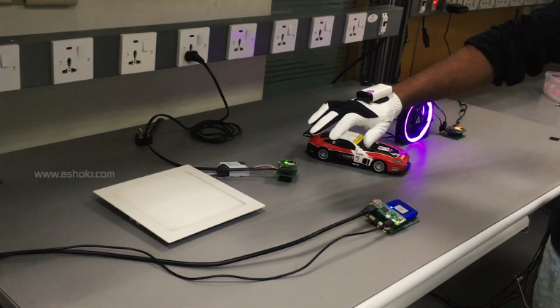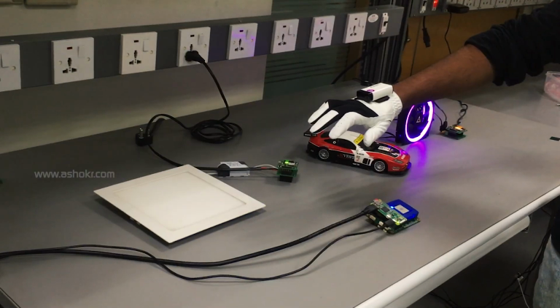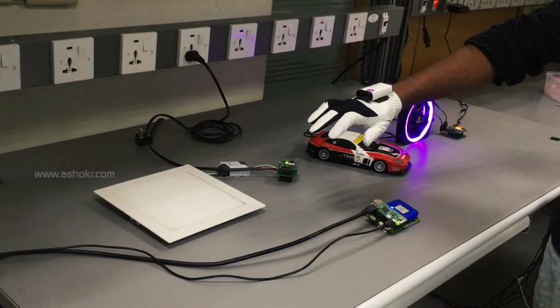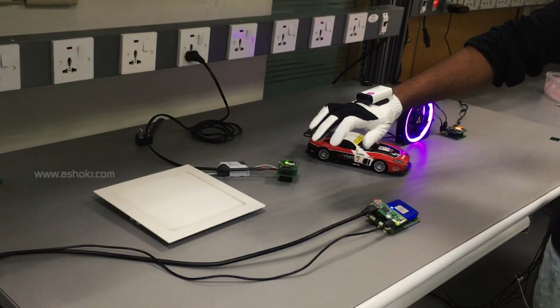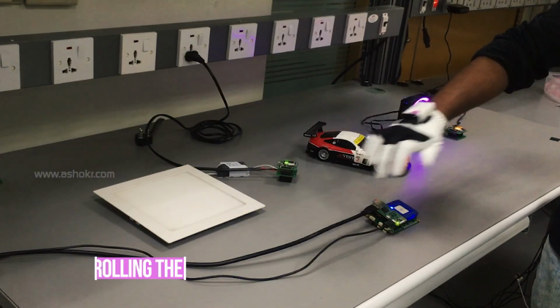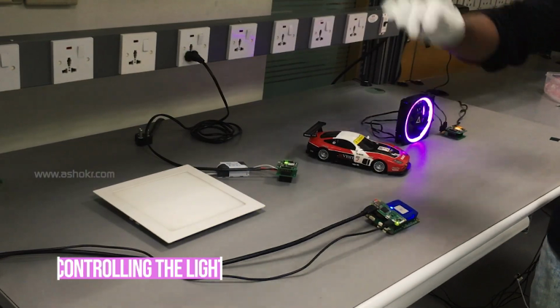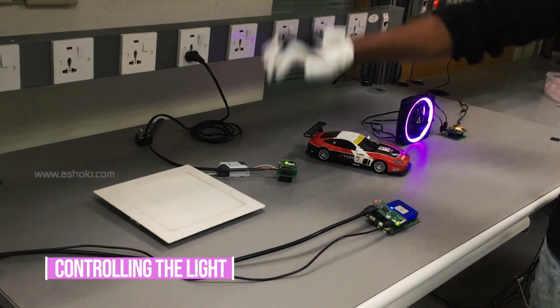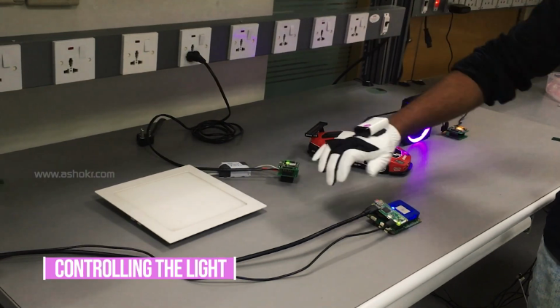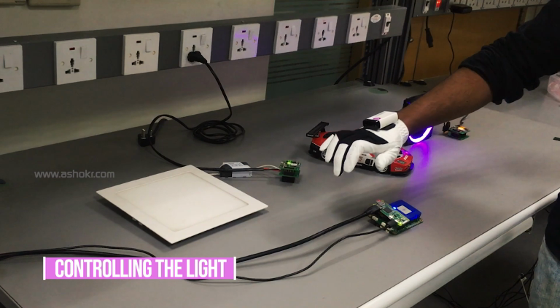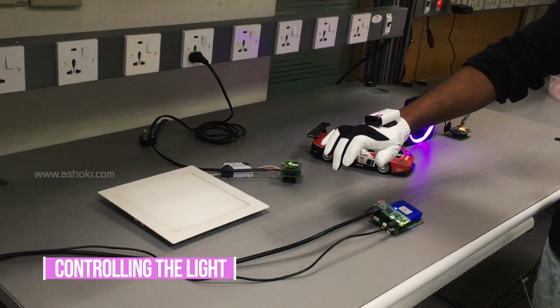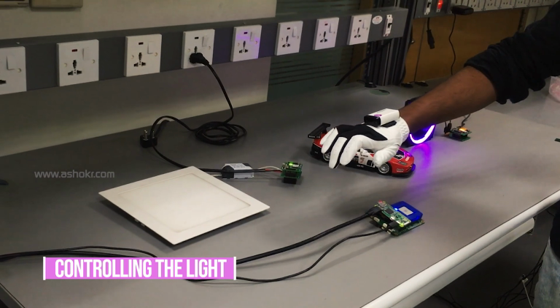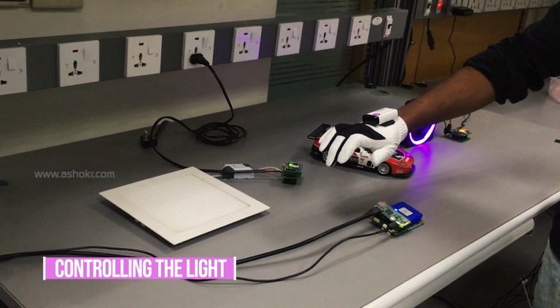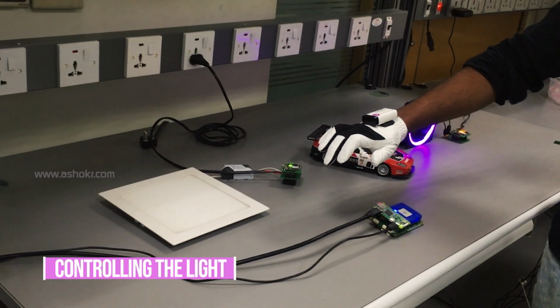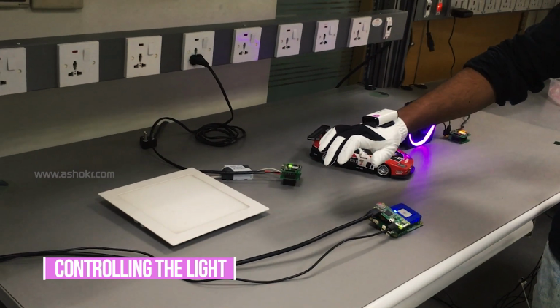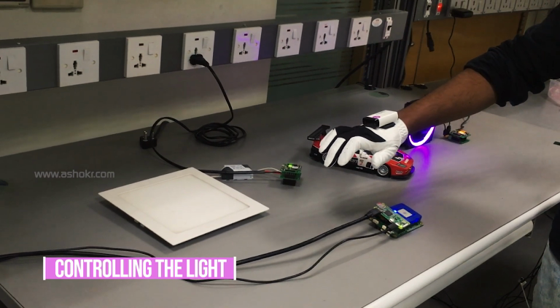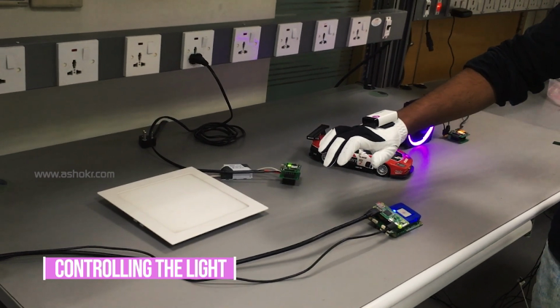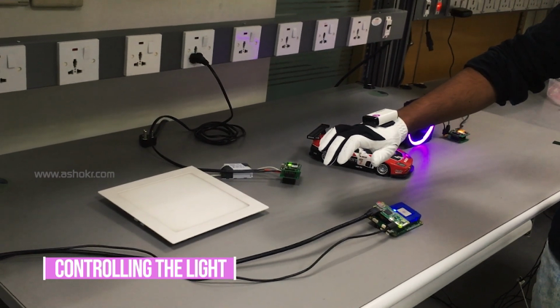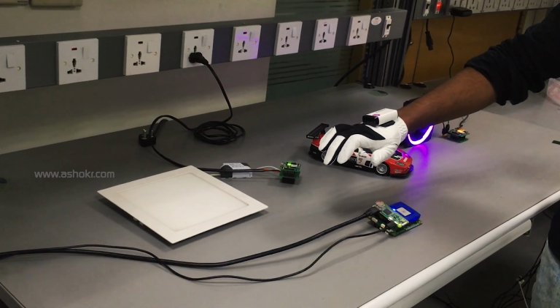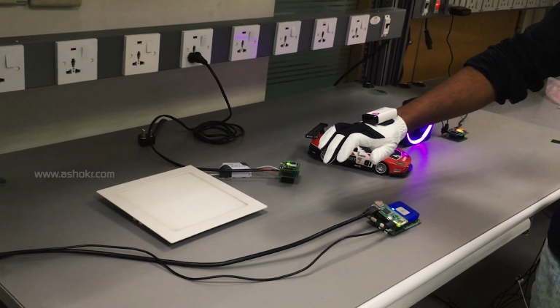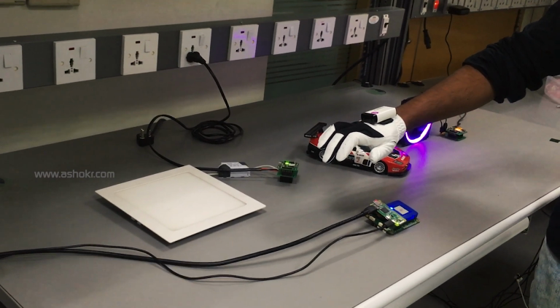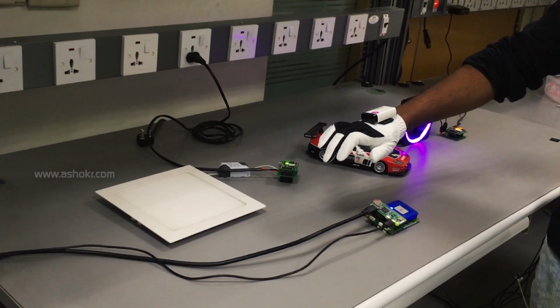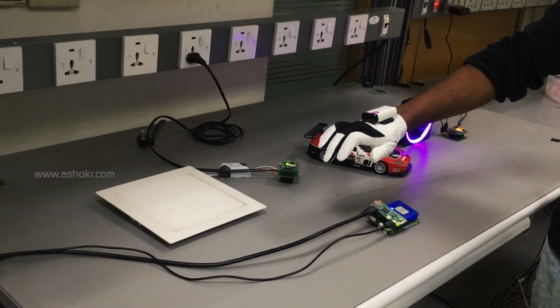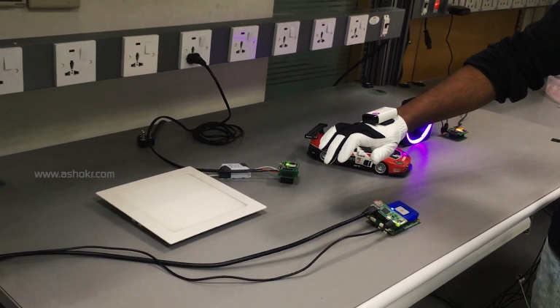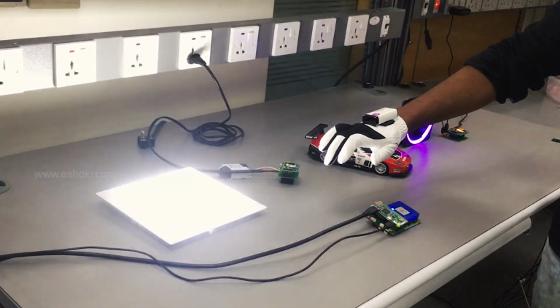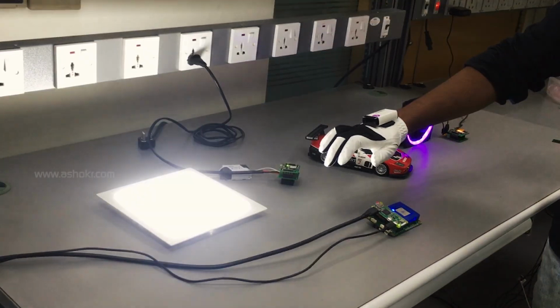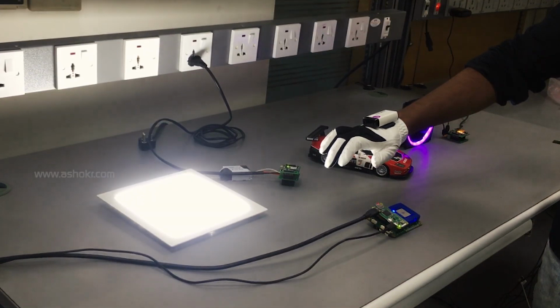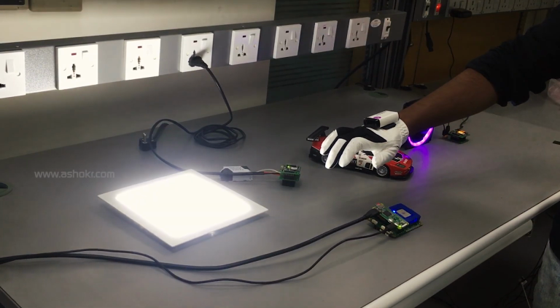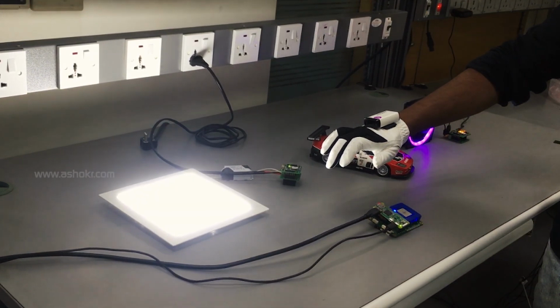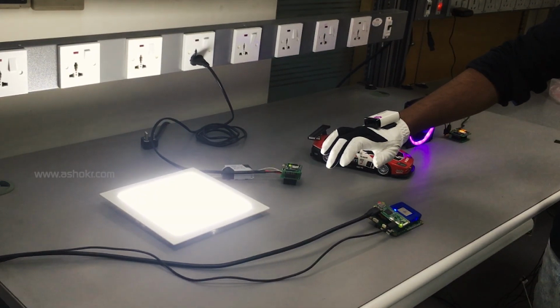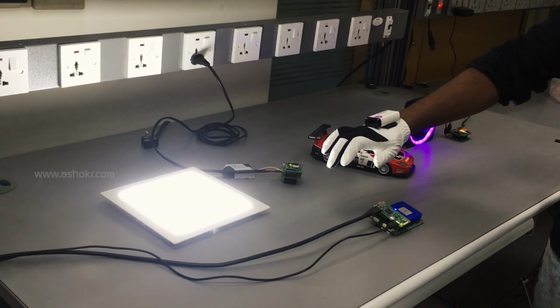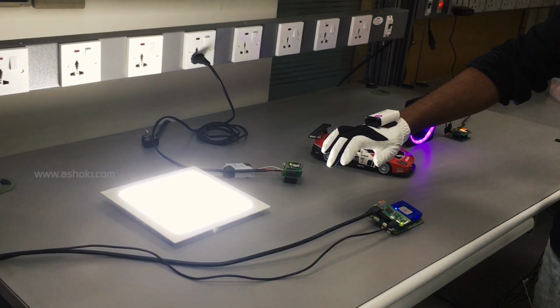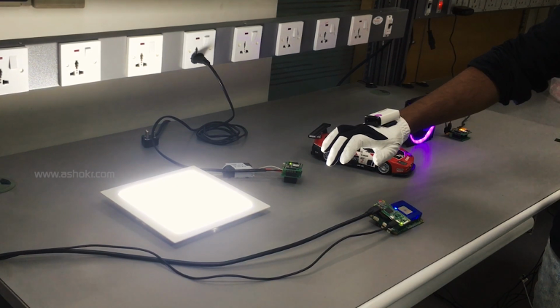Now controlling the lights by circular motion — clockwise to turn on, and anti-clockwise to turn off.